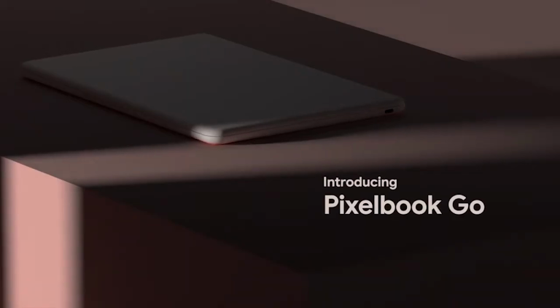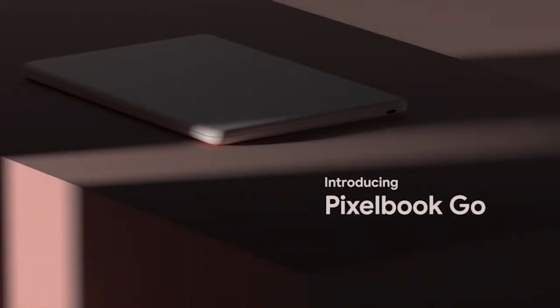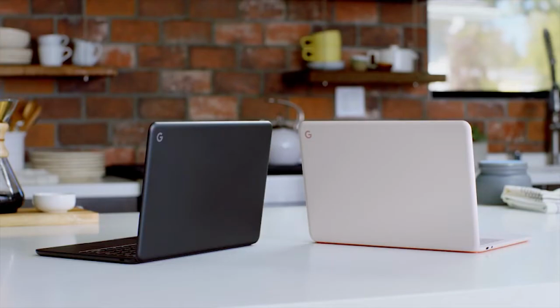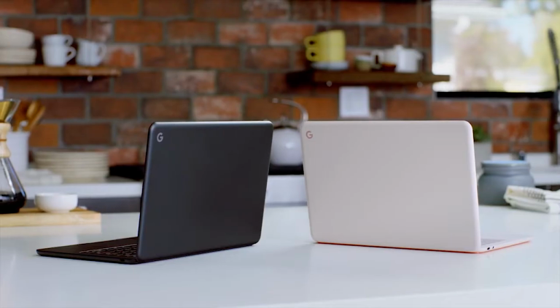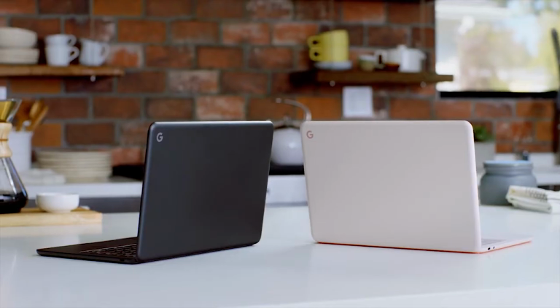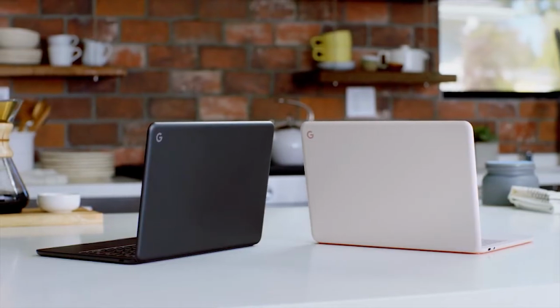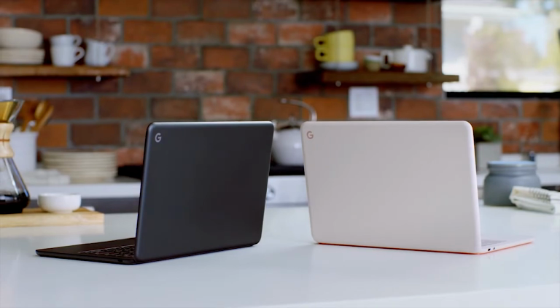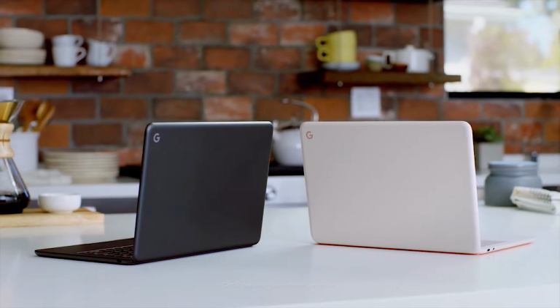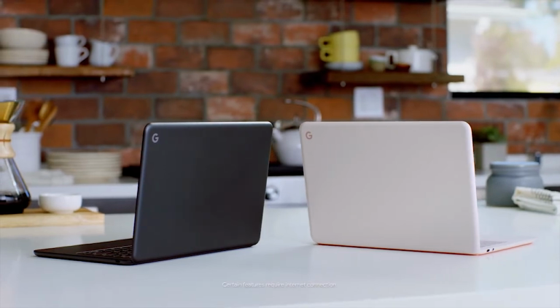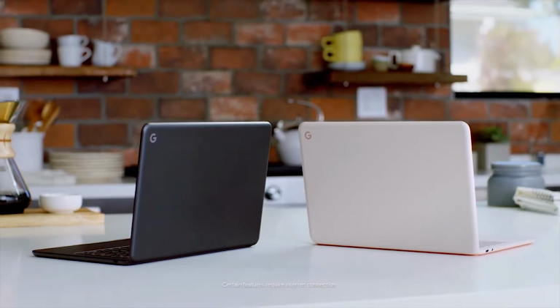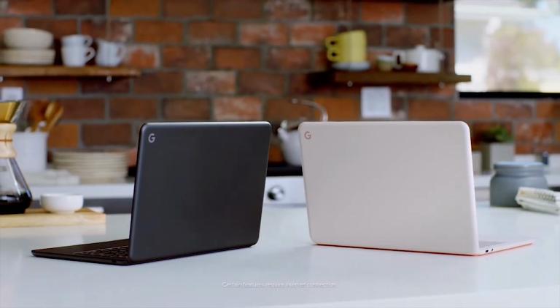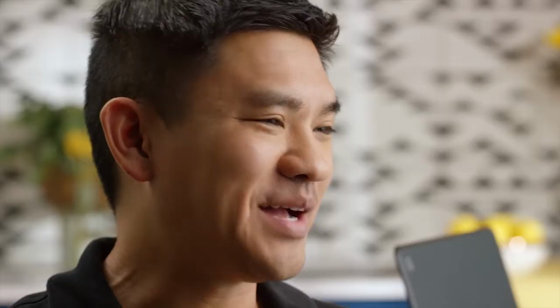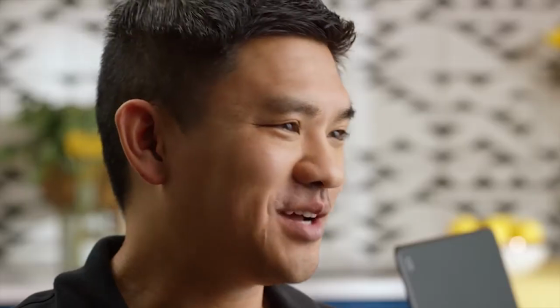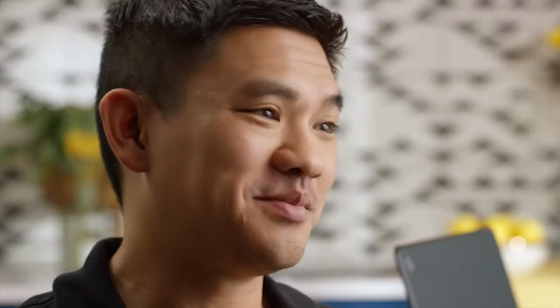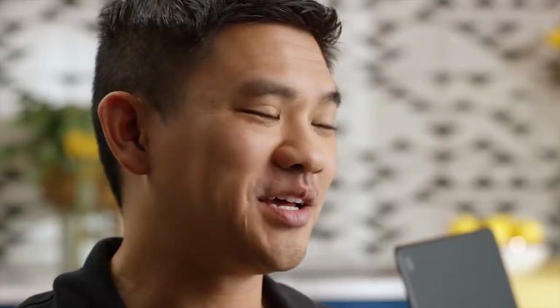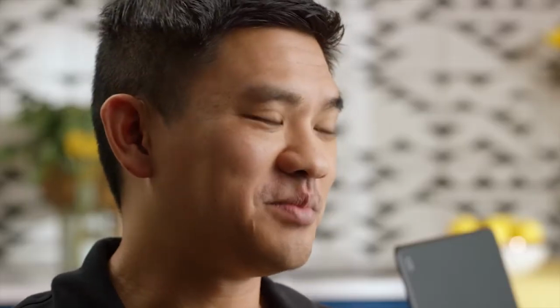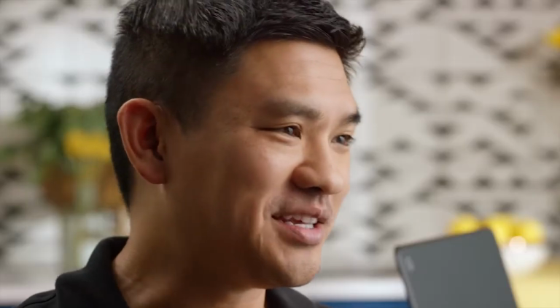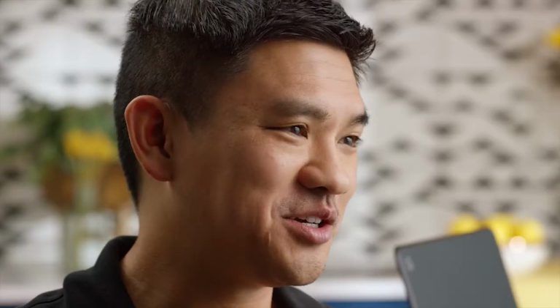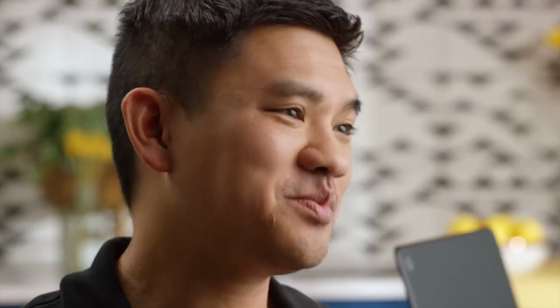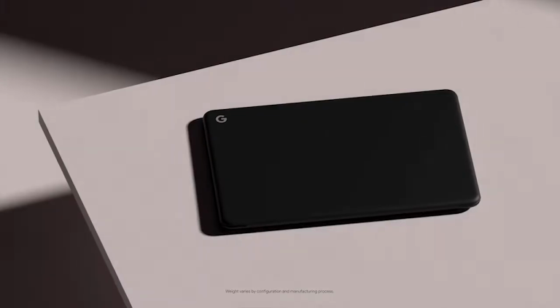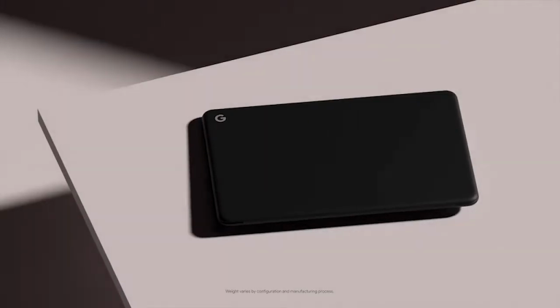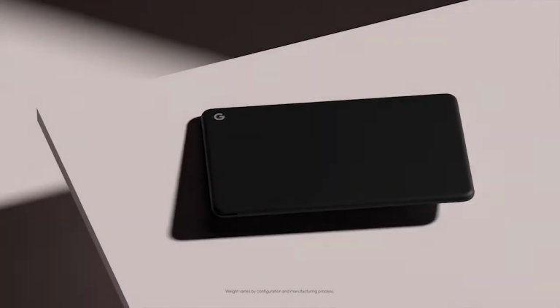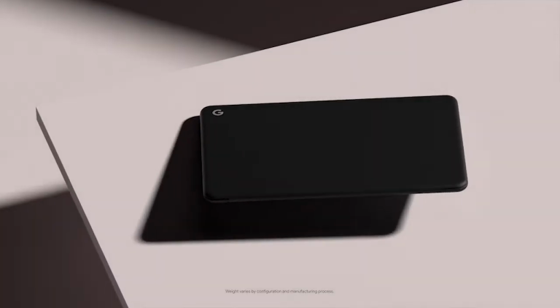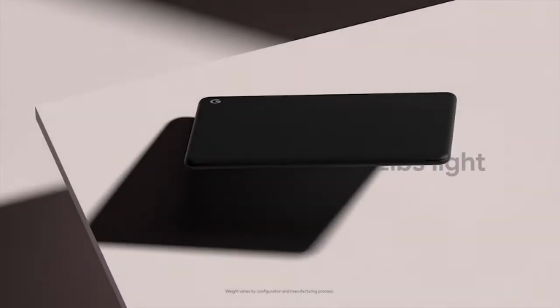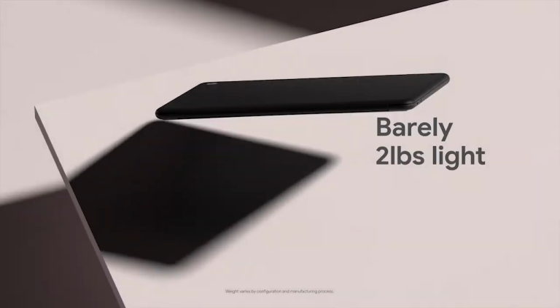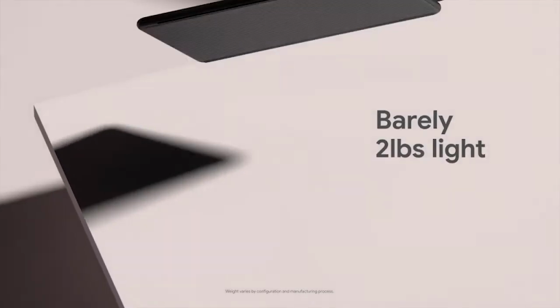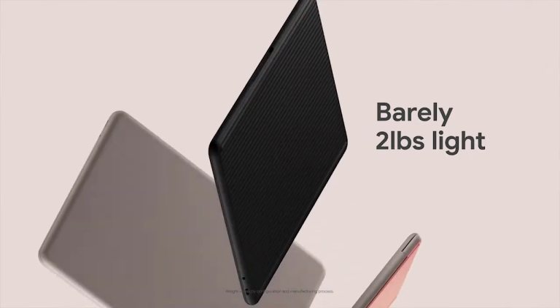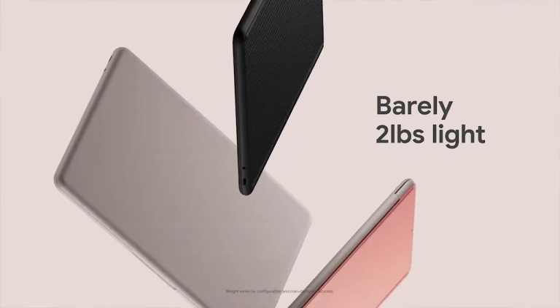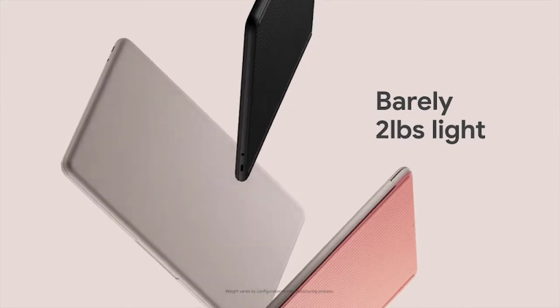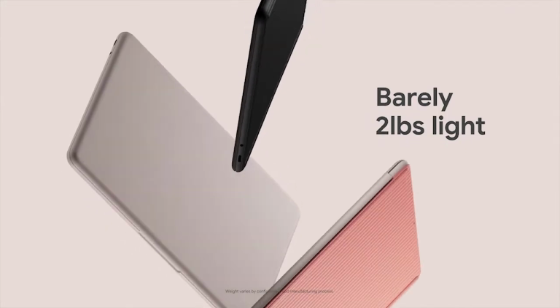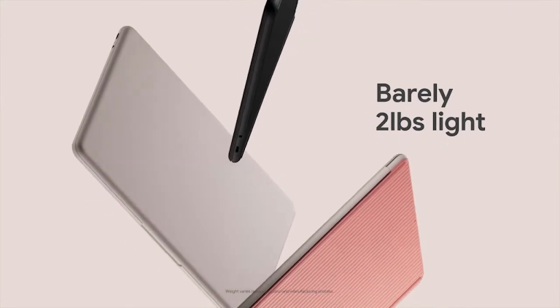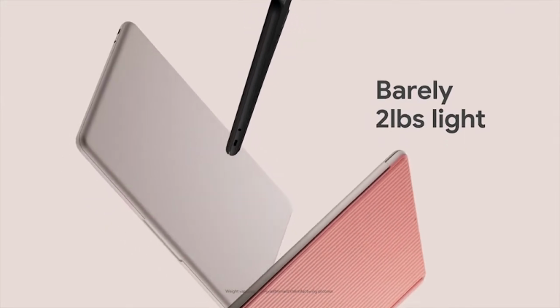Pixelbook Go is a huge deal. It's our first laptop made out of magnesium. As a result, we have one of the lightest weight laptops on the market.